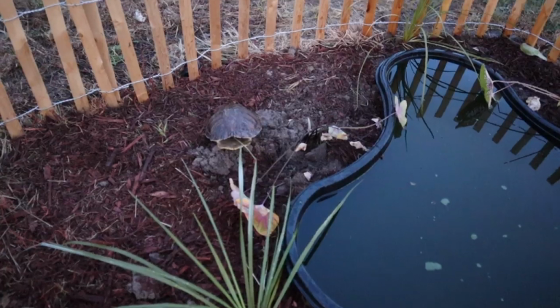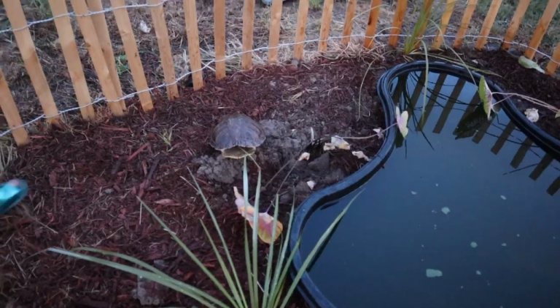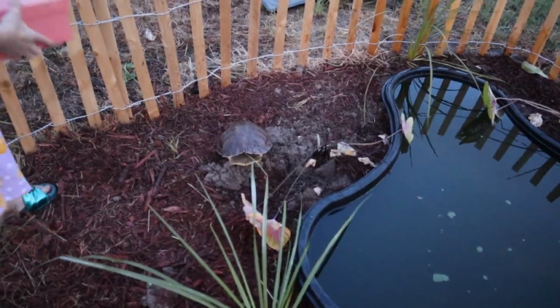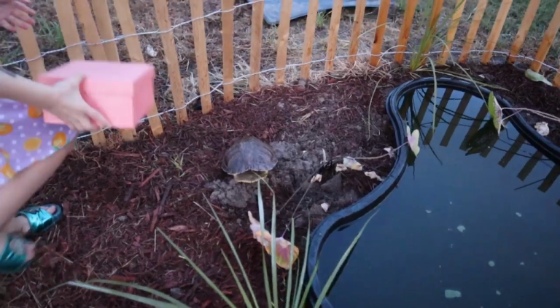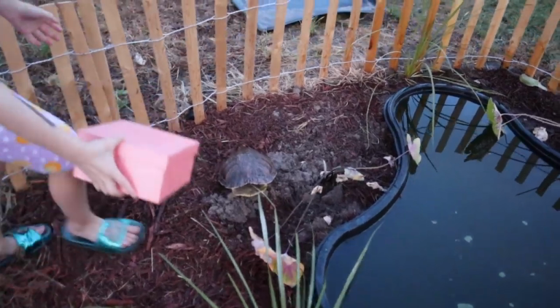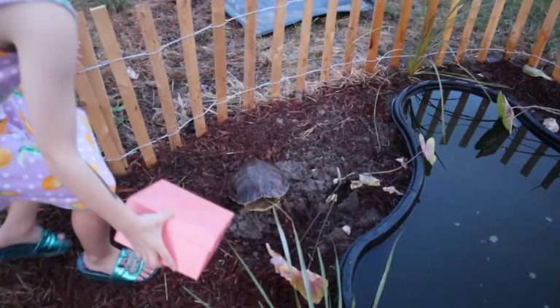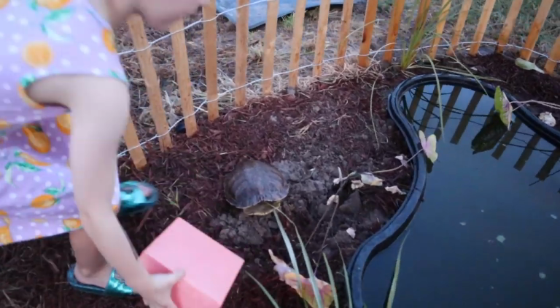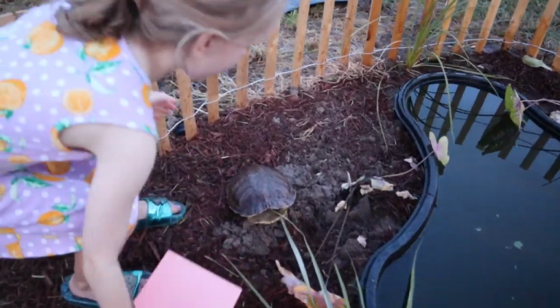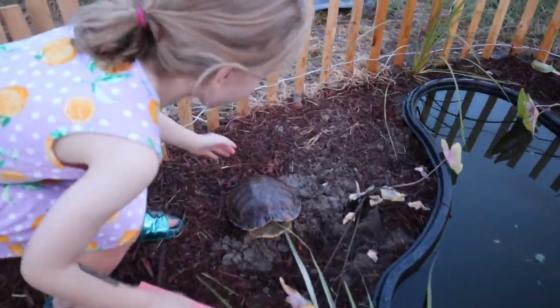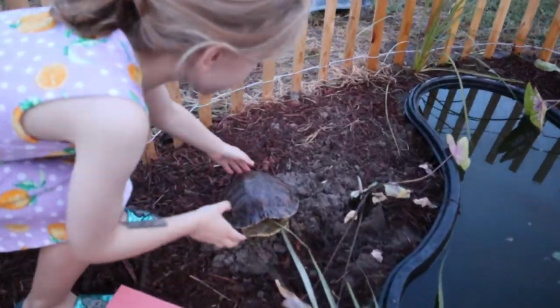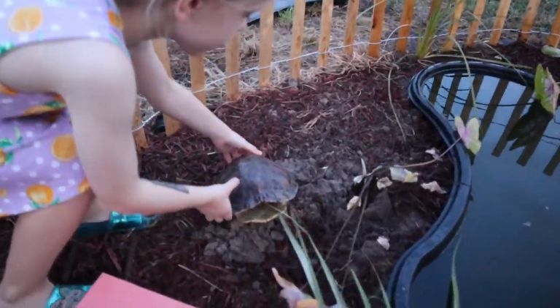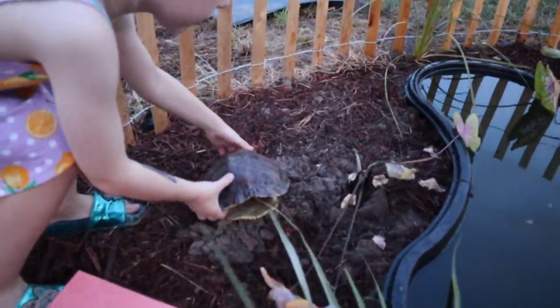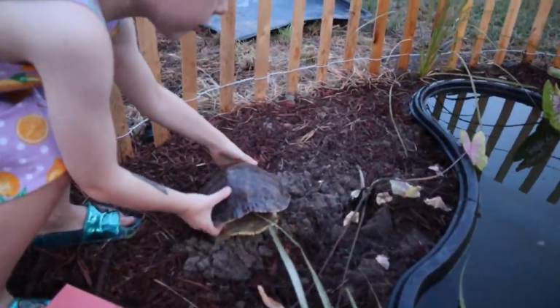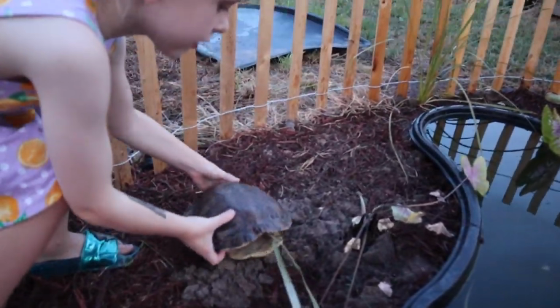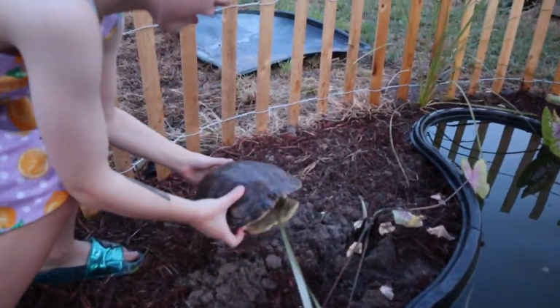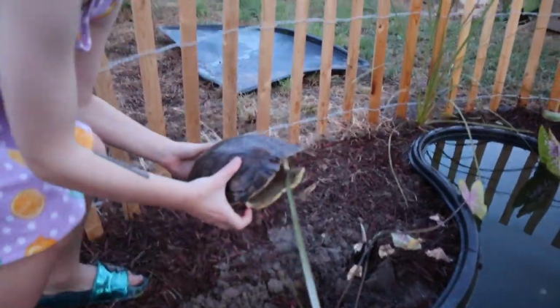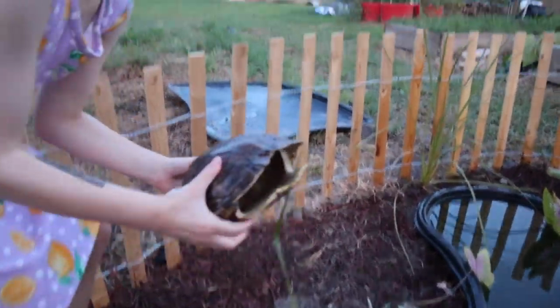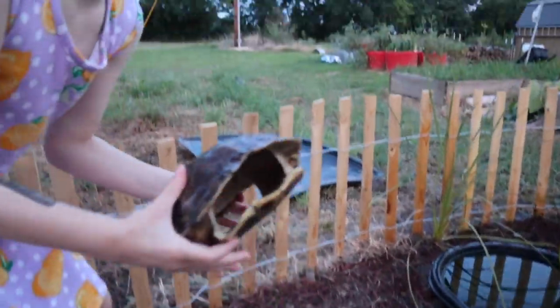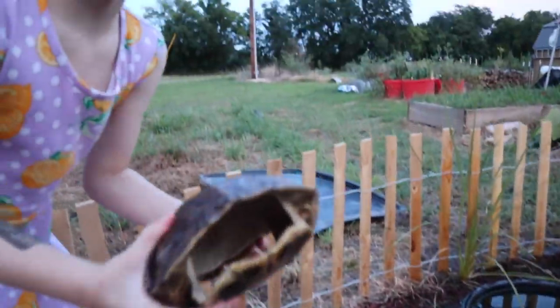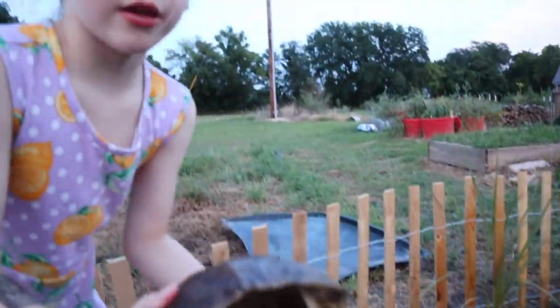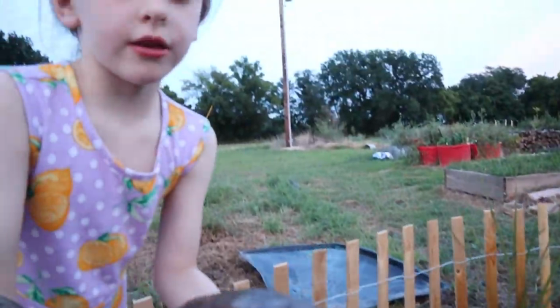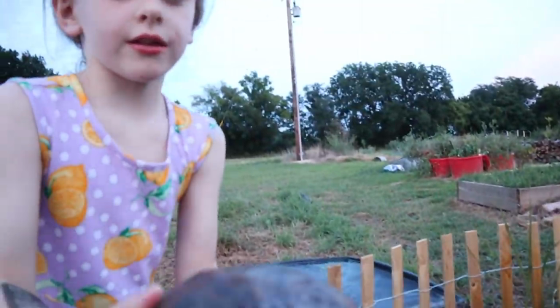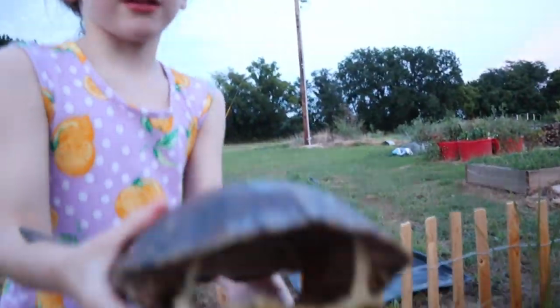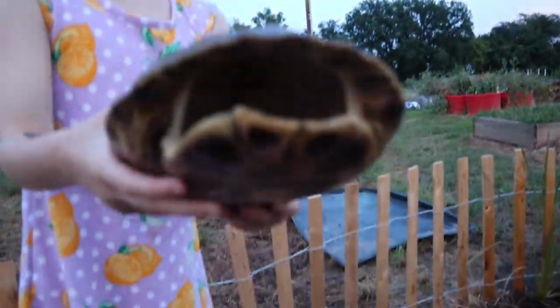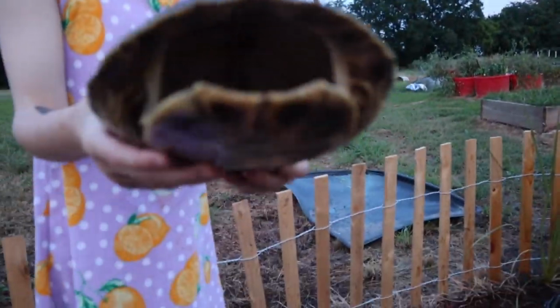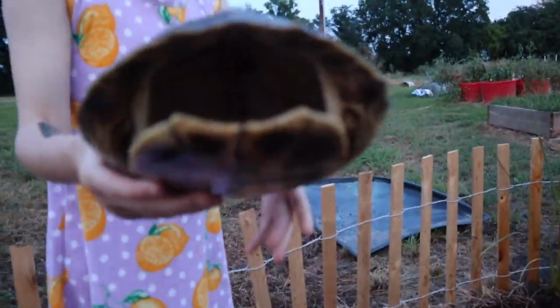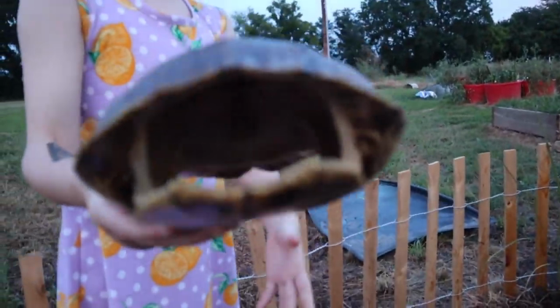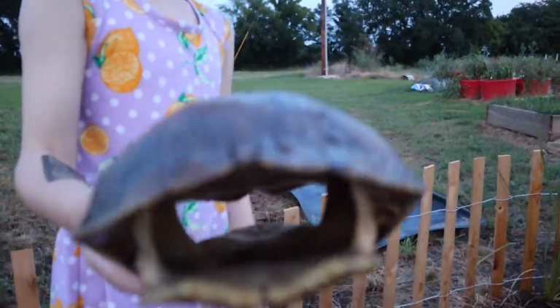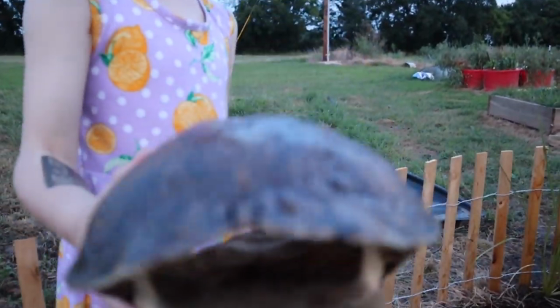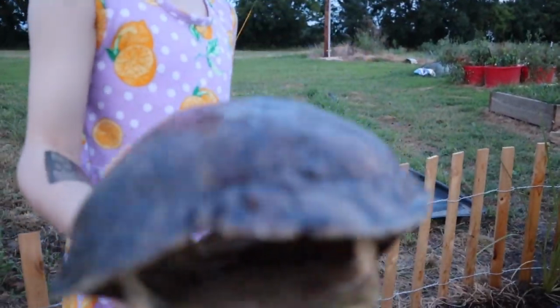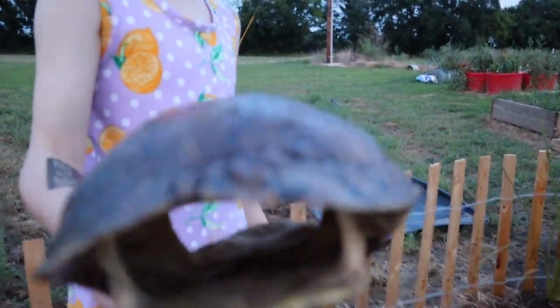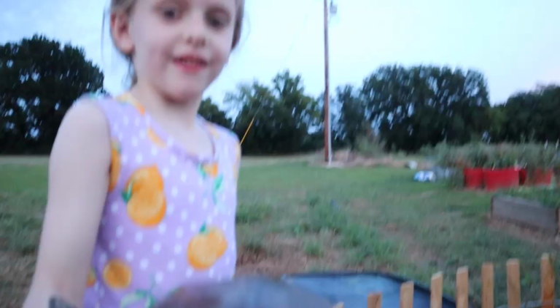Look at this — our turtle disappeared. How? What in the world? How is that even possible?